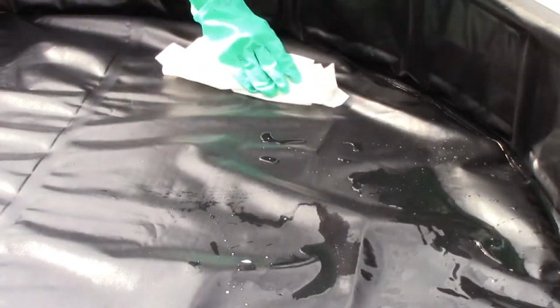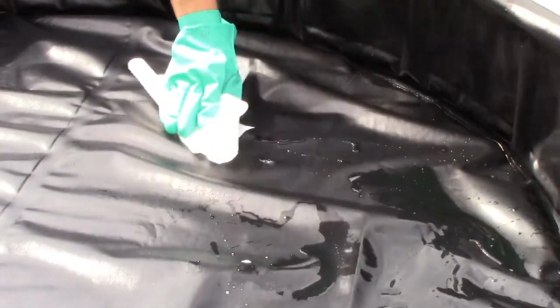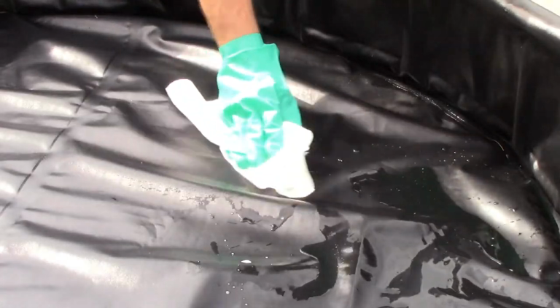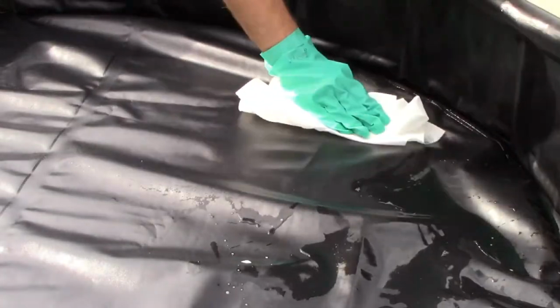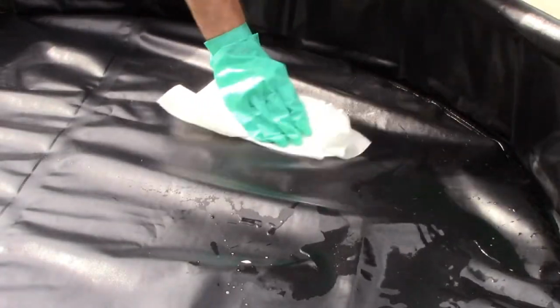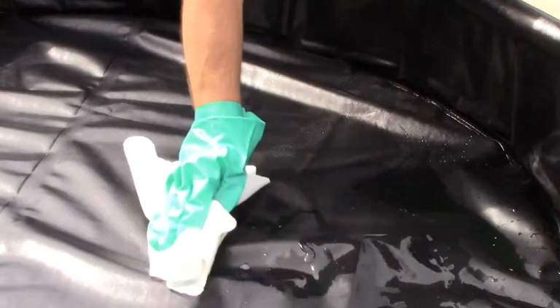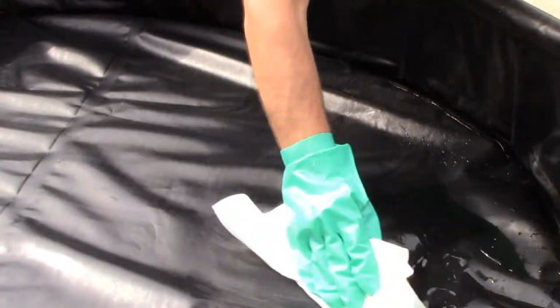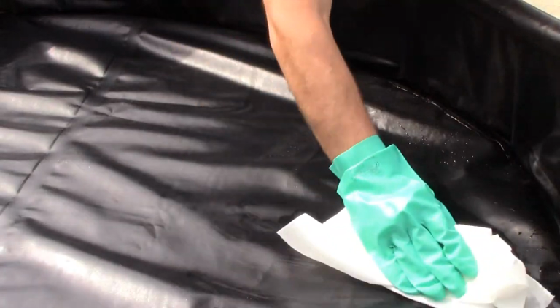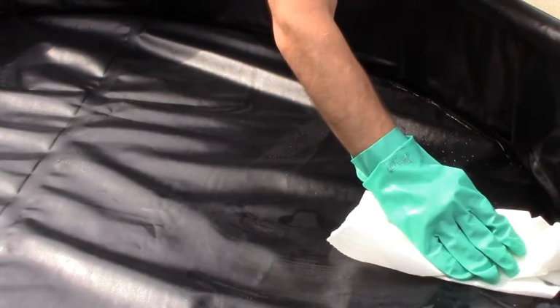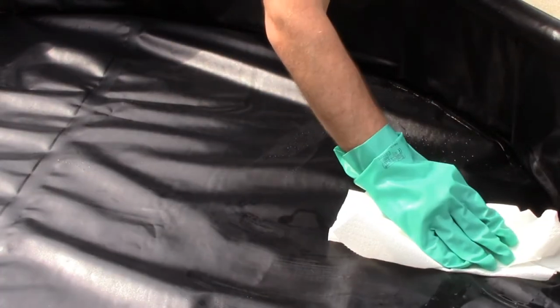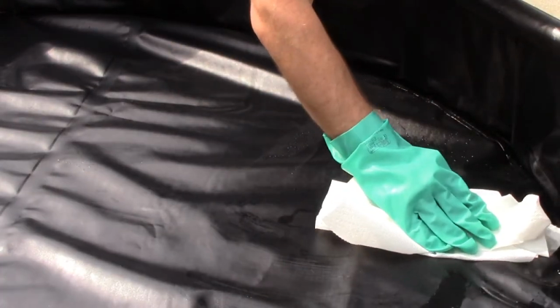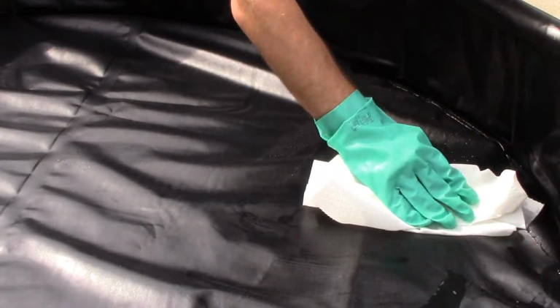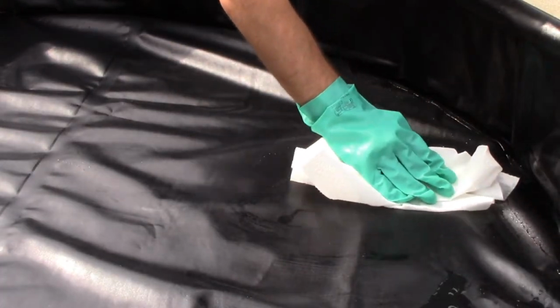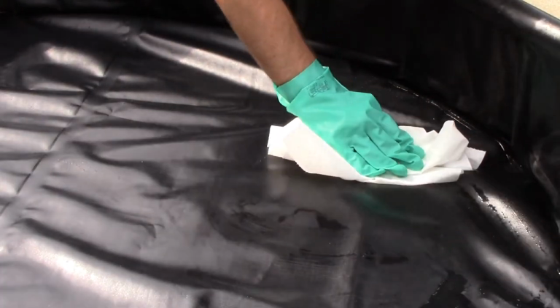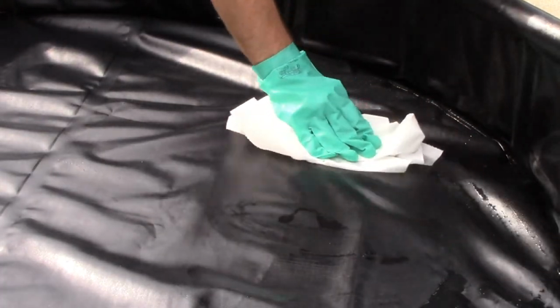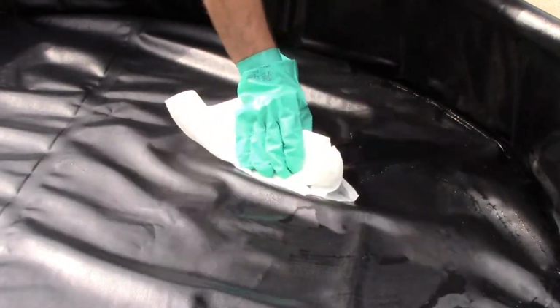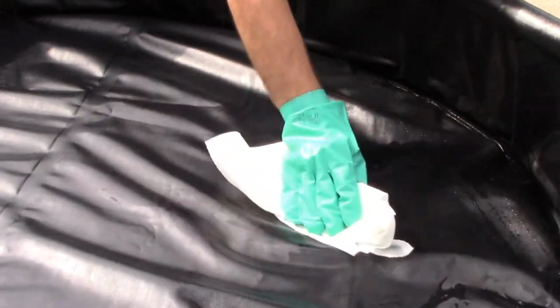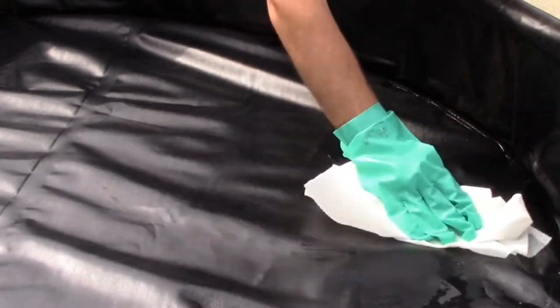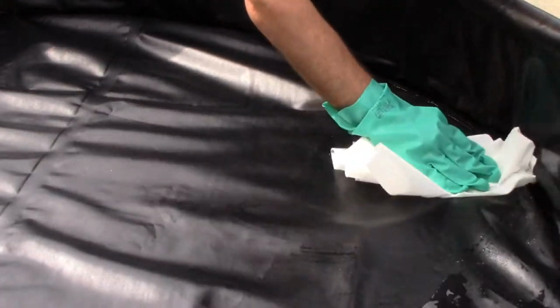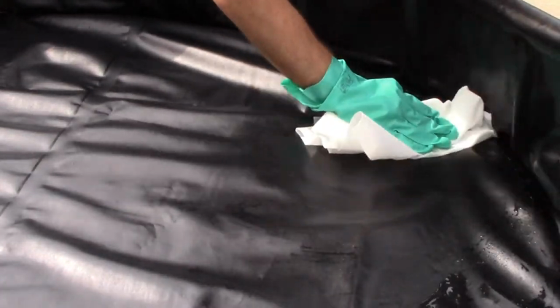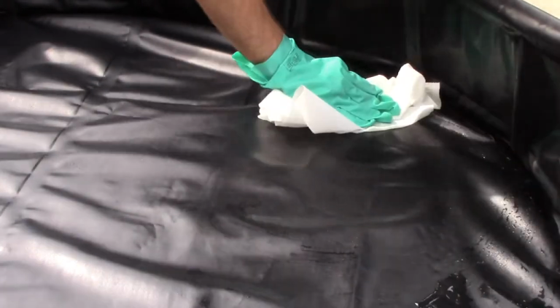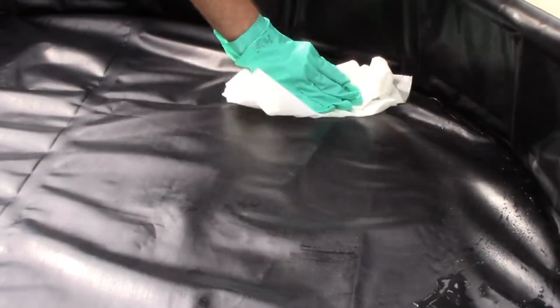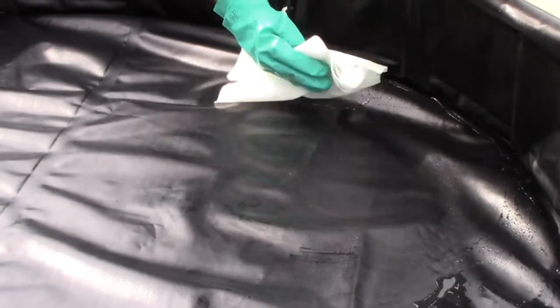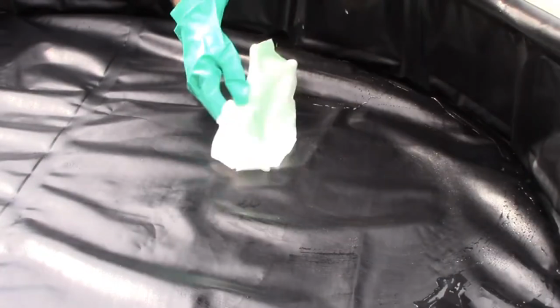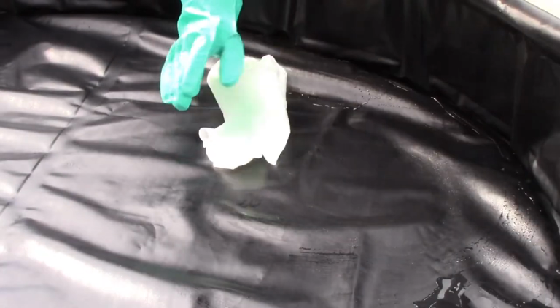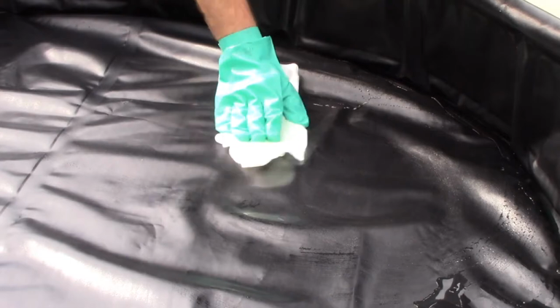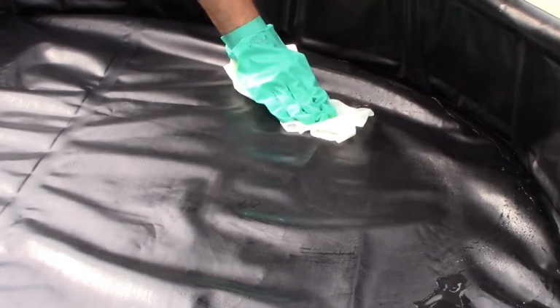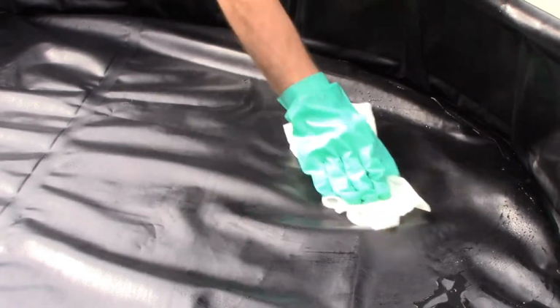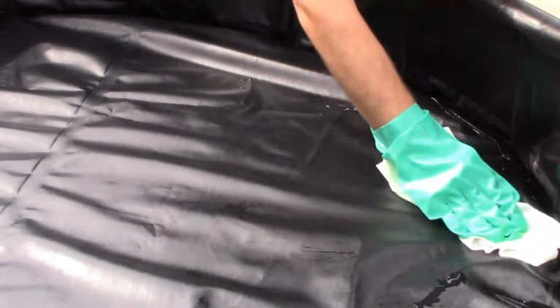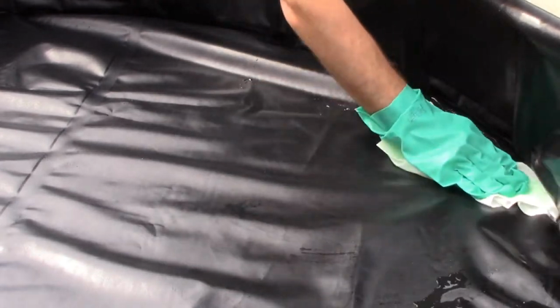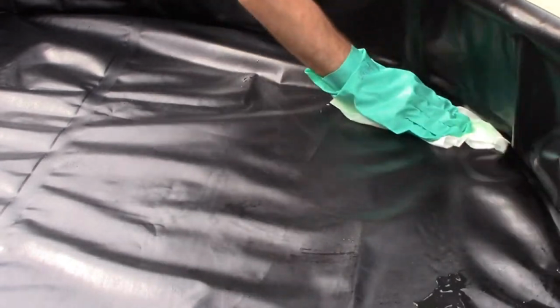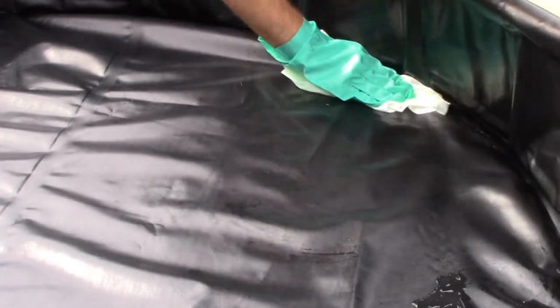Remove the spilled contents and wash the pool with a mild detergent if necessary. Let dry.